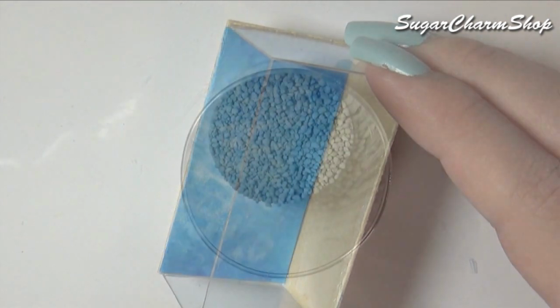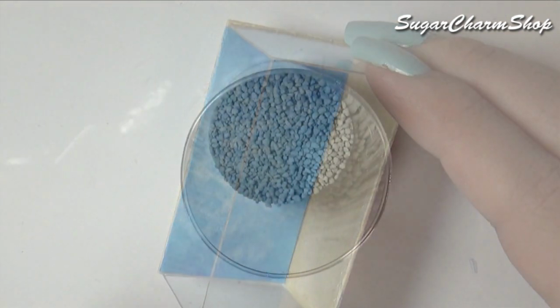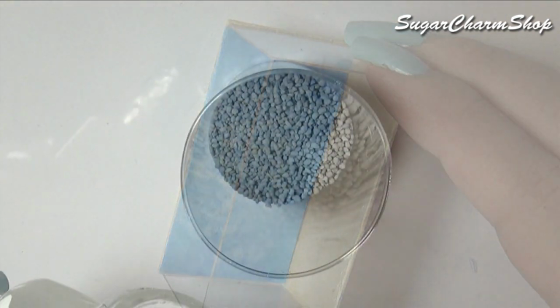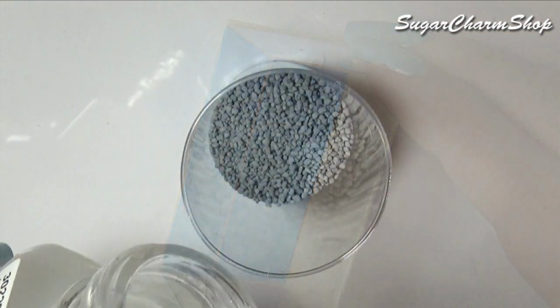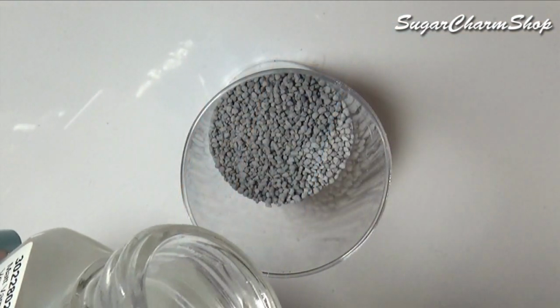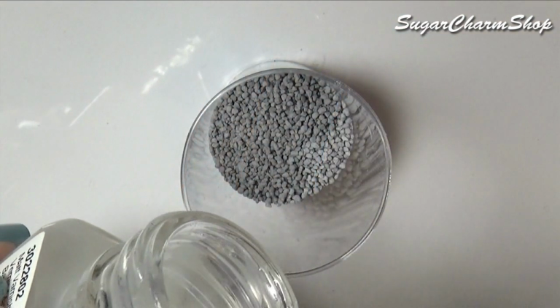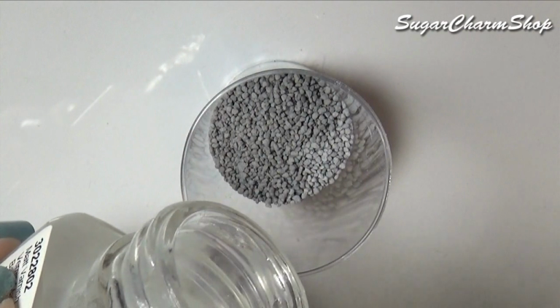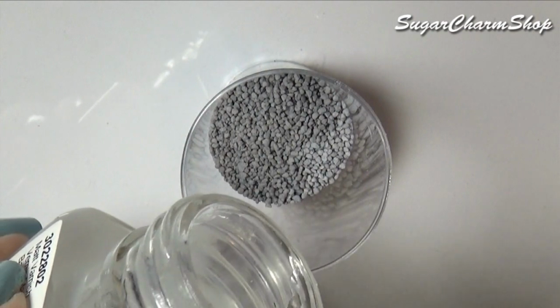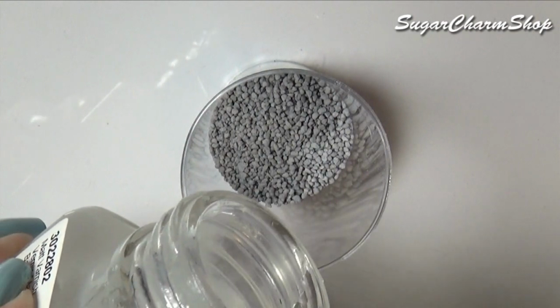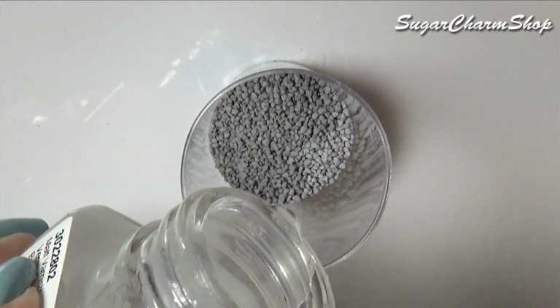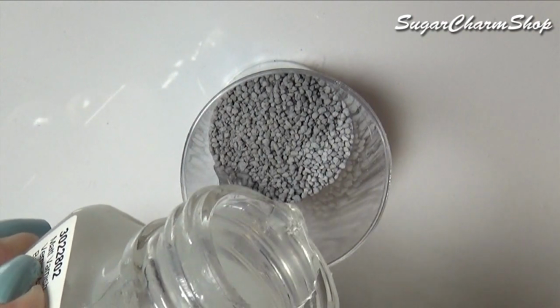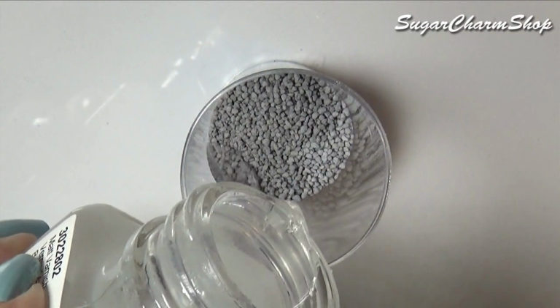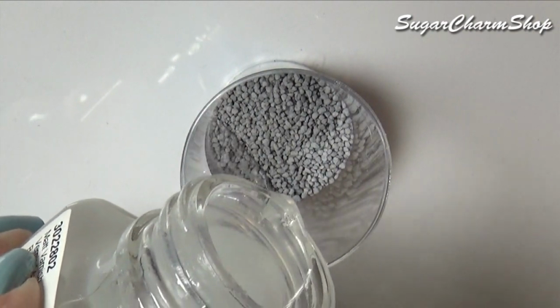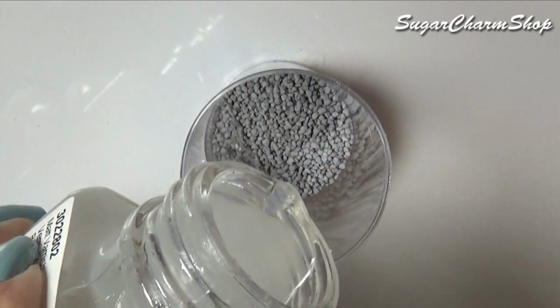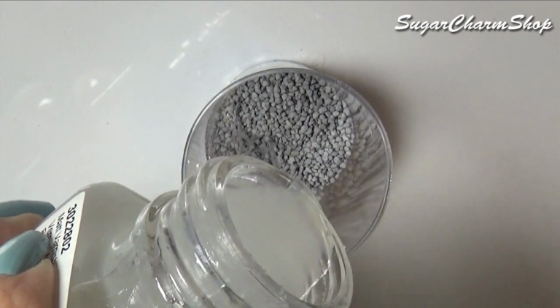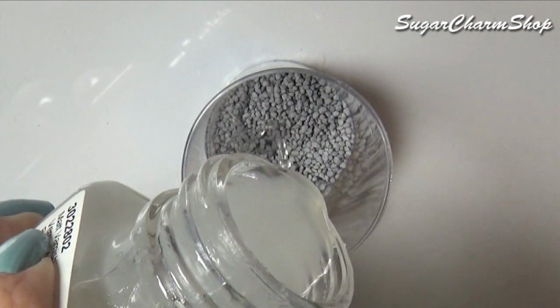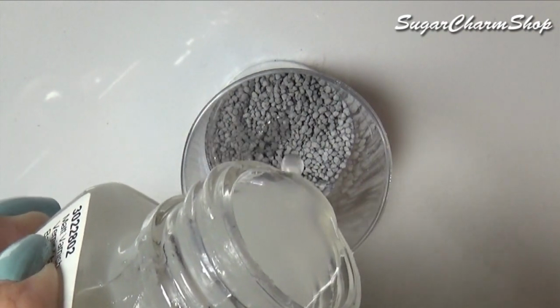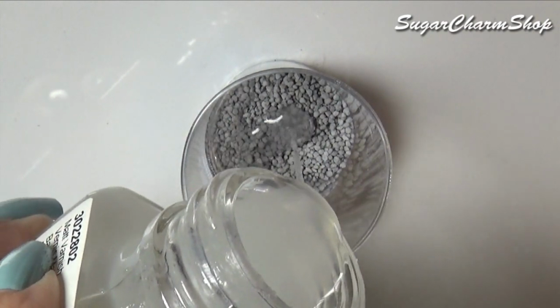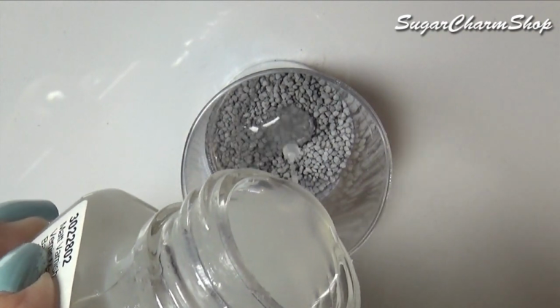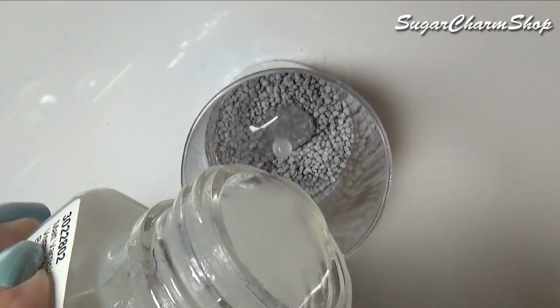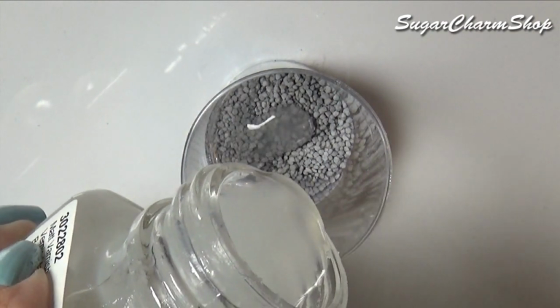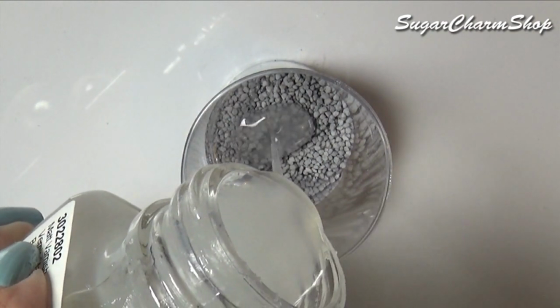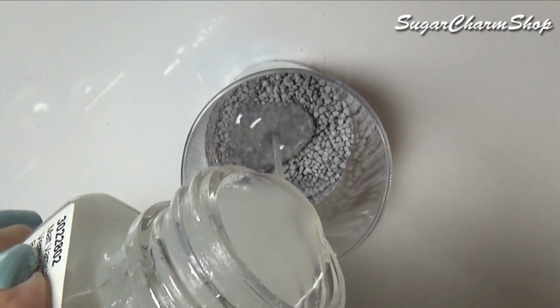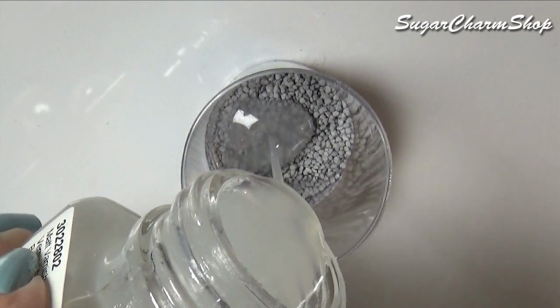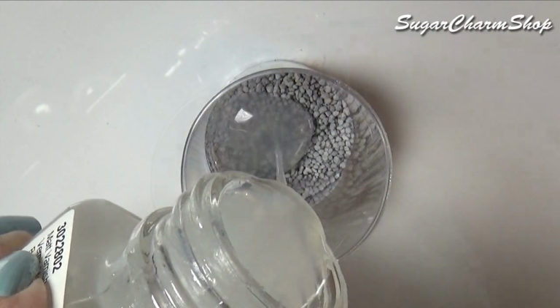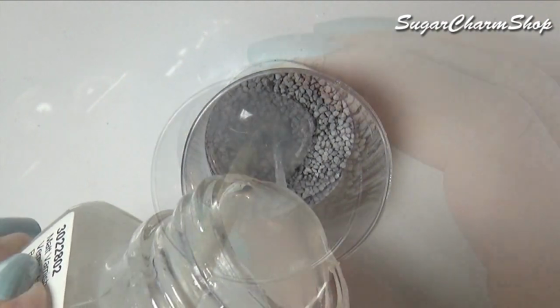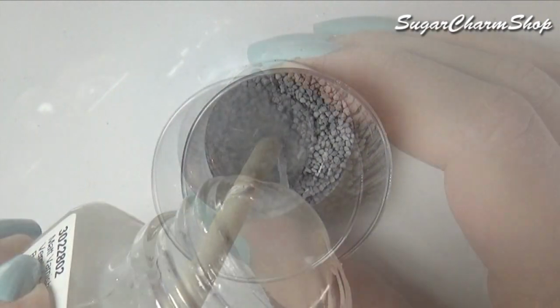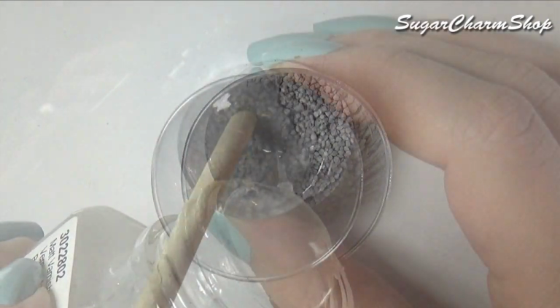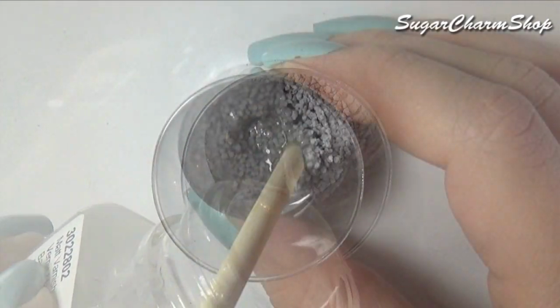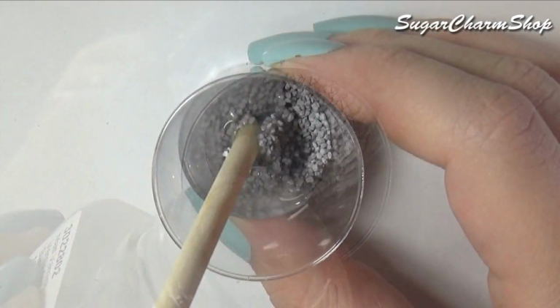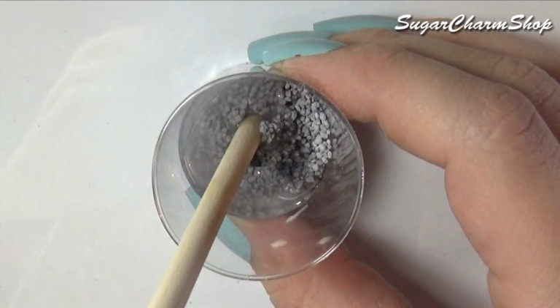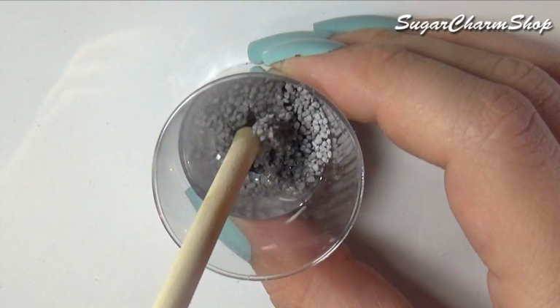I then took some rough sand or tiny gravel, mixed it with glaze, and put it into the tank as well.